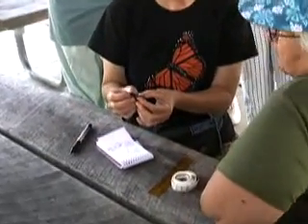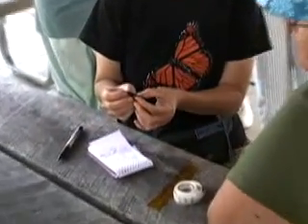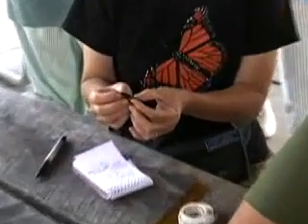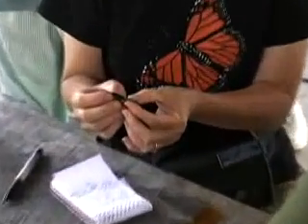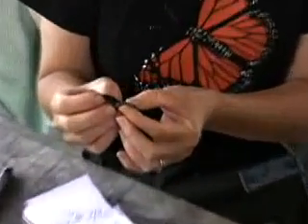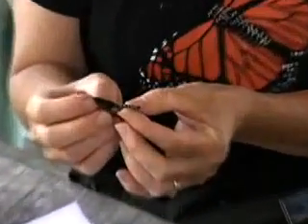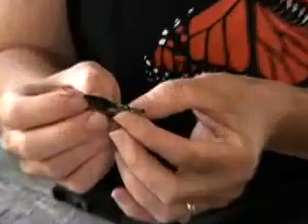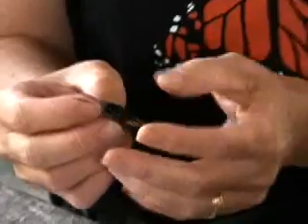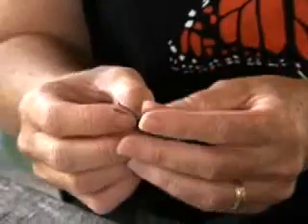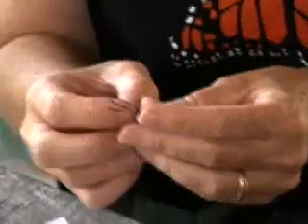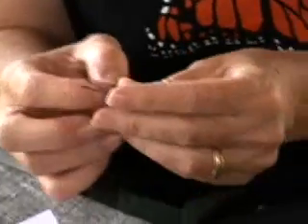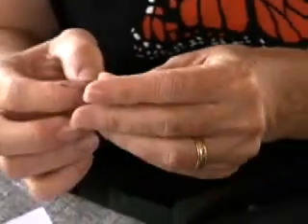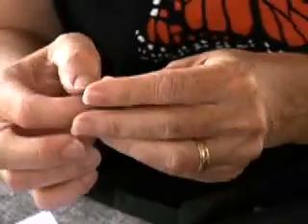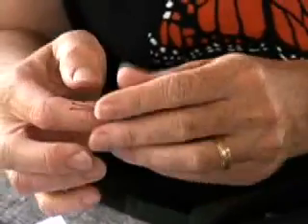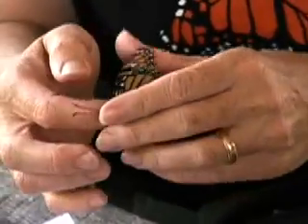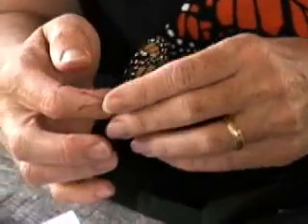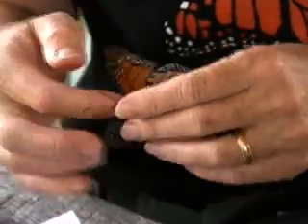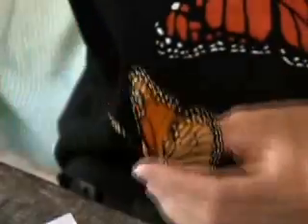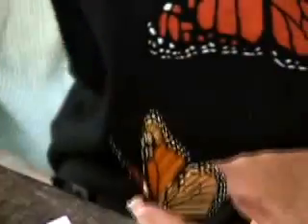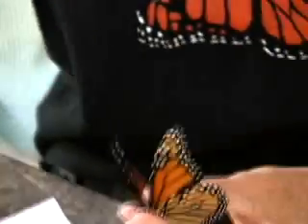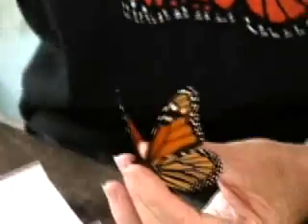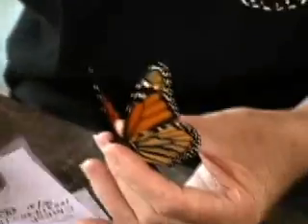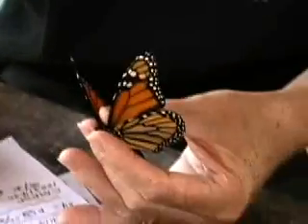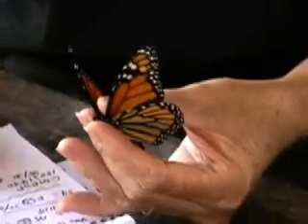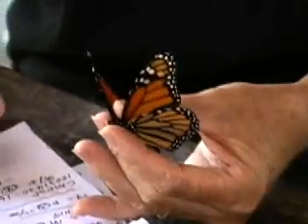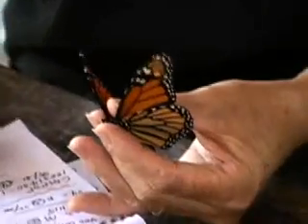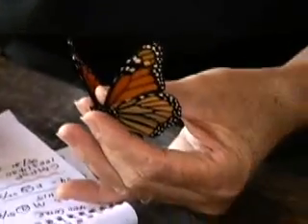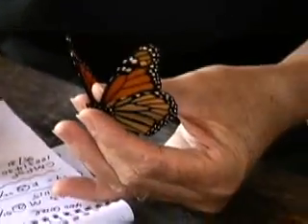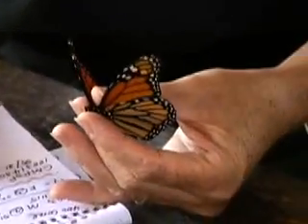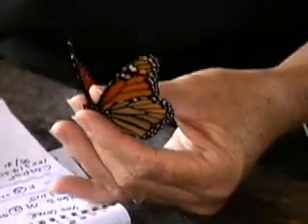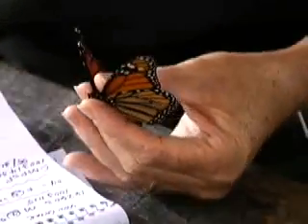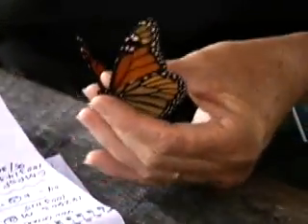And then I'm going to check the abdomen. Give it a little squeeze on a scale of one to four. That's a four.